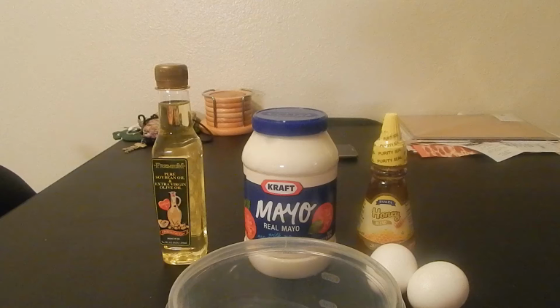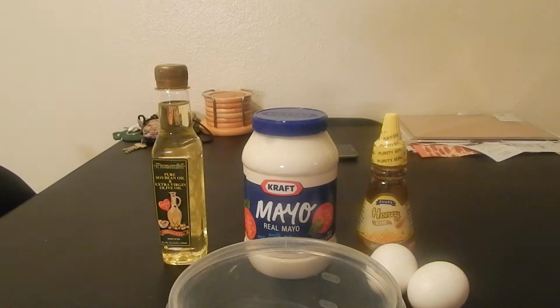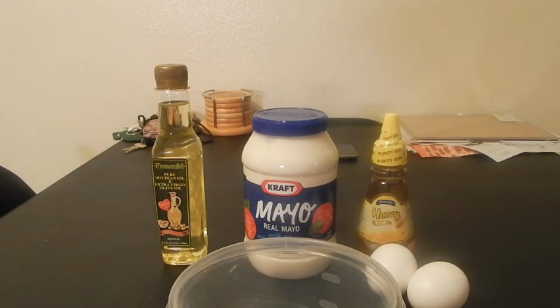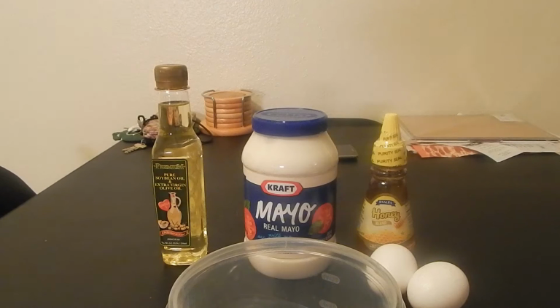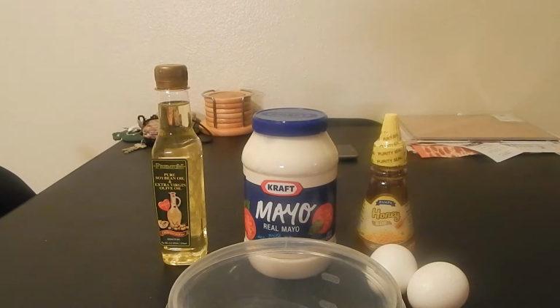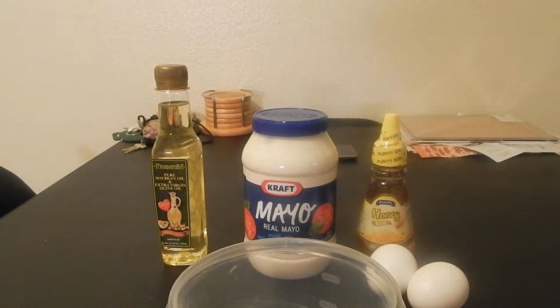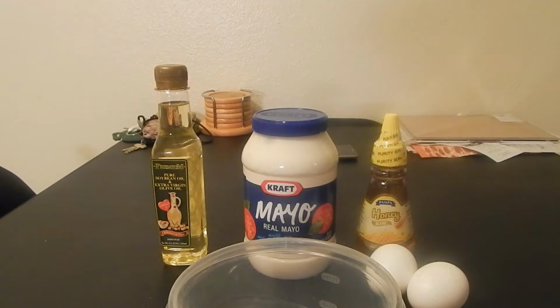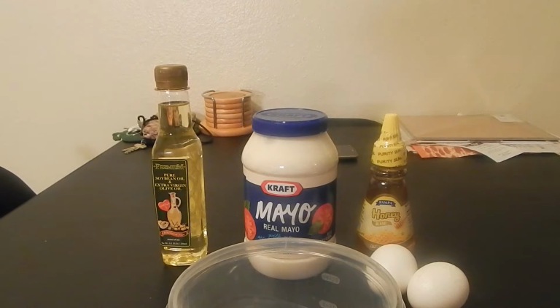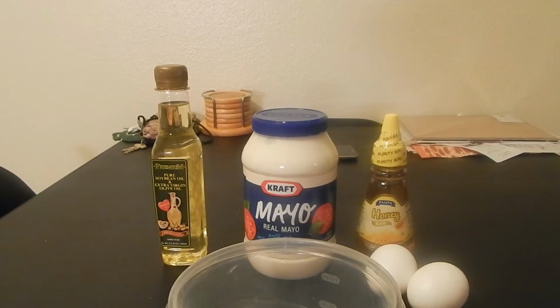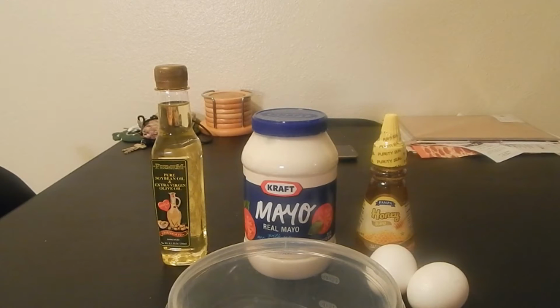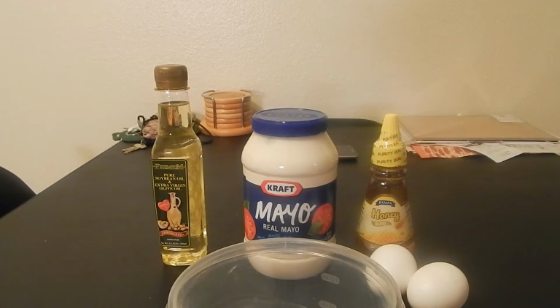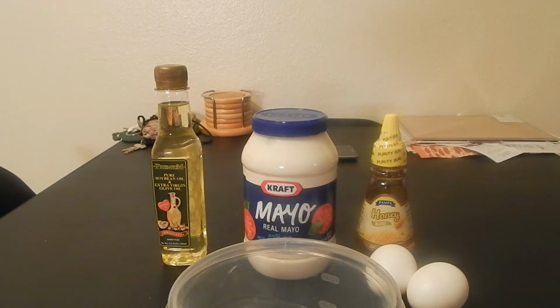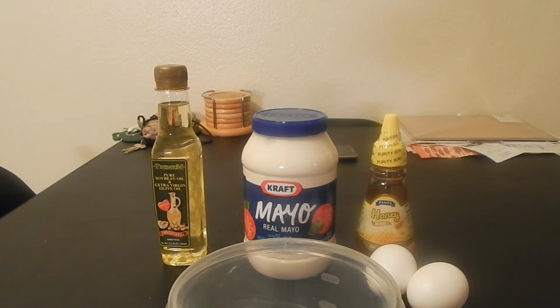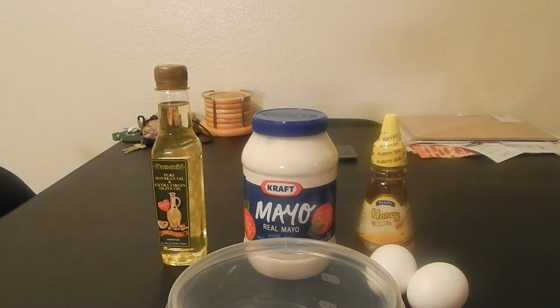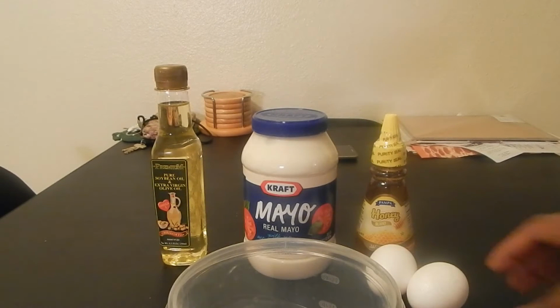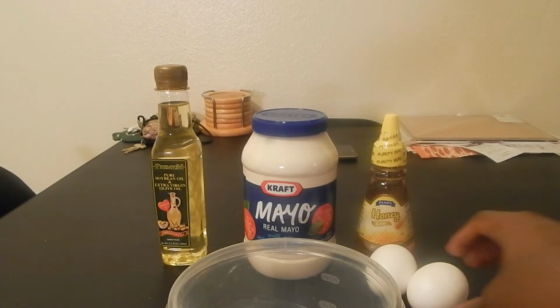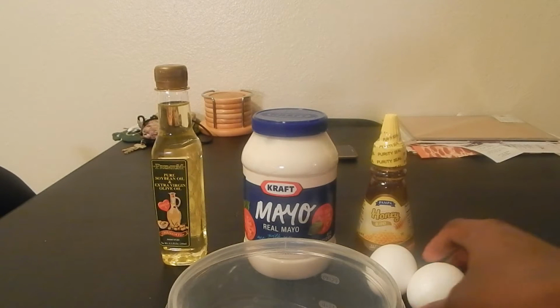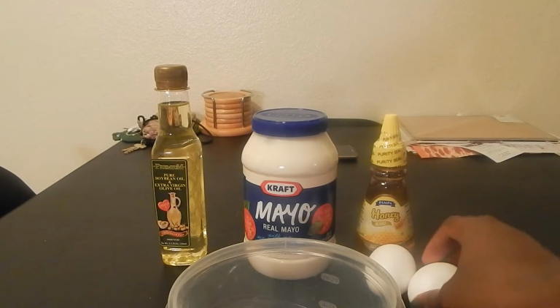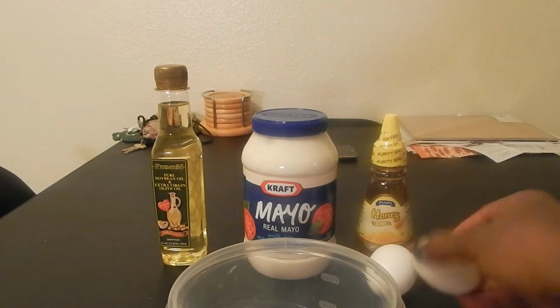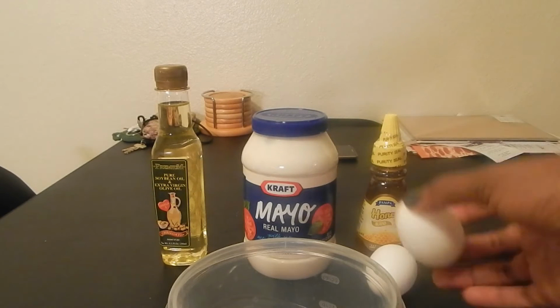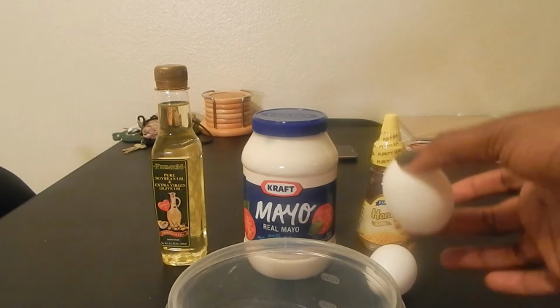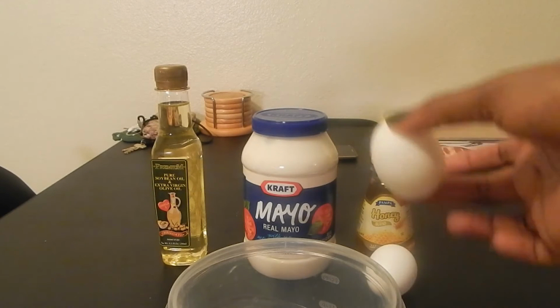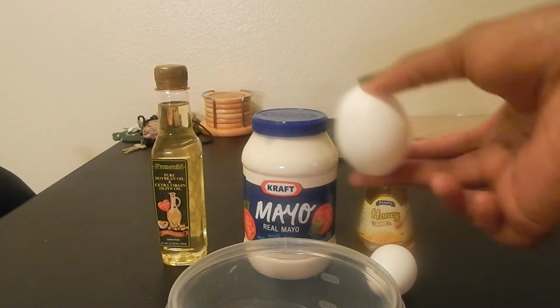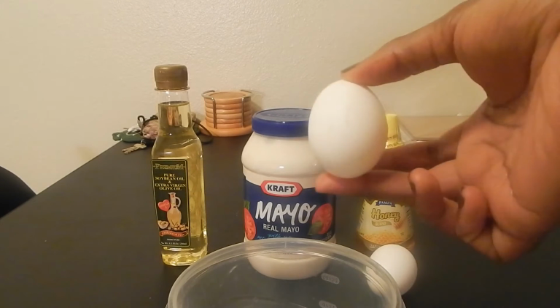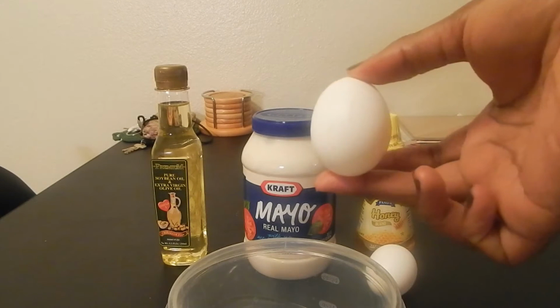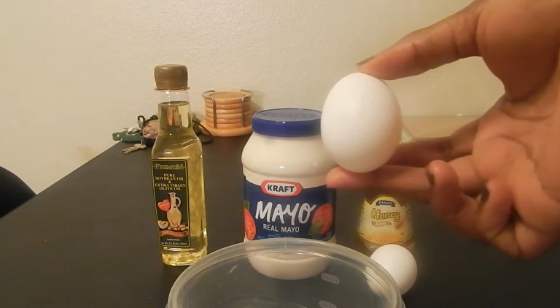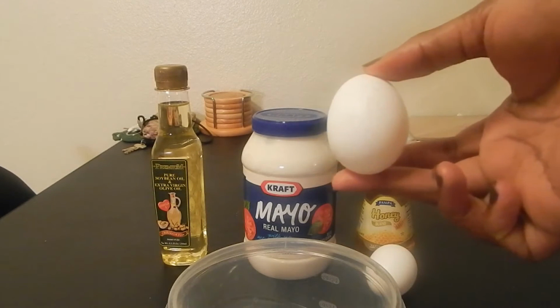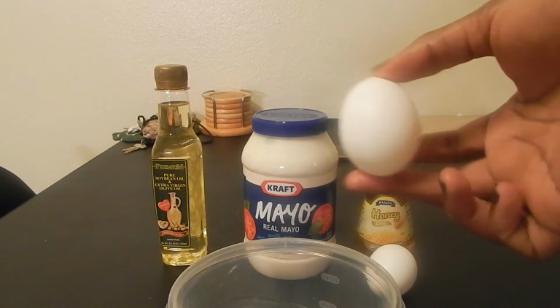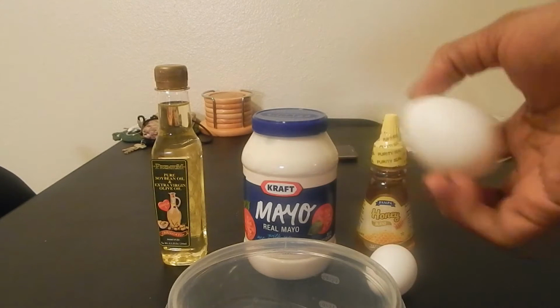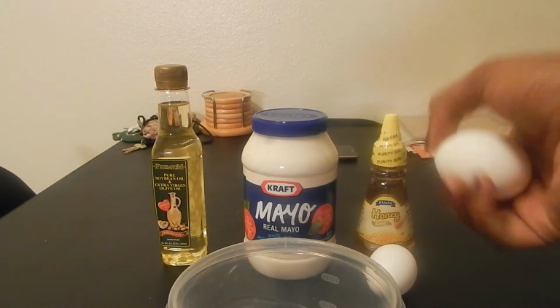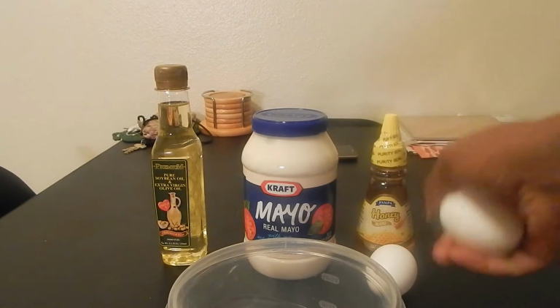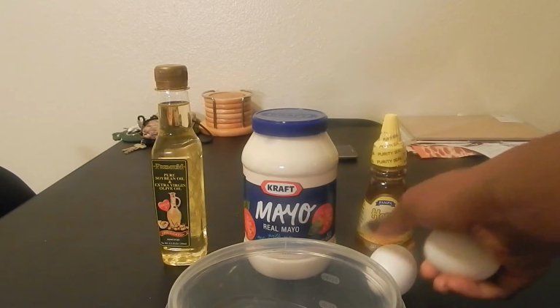Hey guys, it's Candy Lee. I'm here with a recipe for you today. This is a recipe for my deep conditioner.